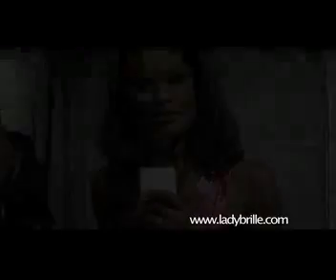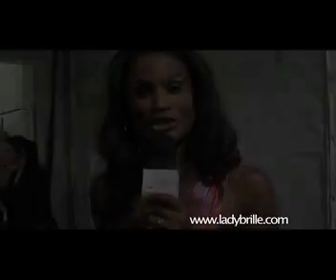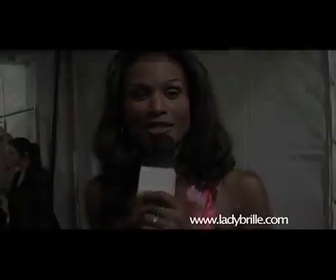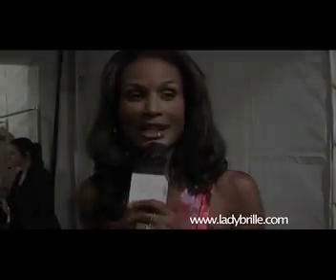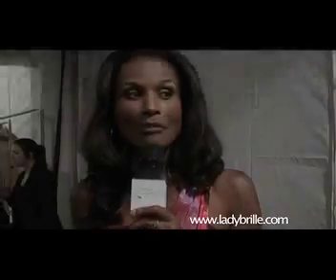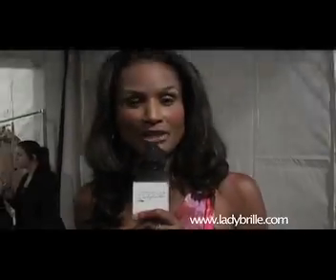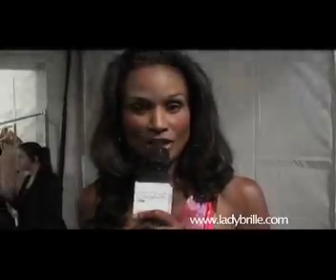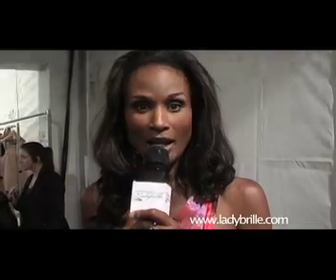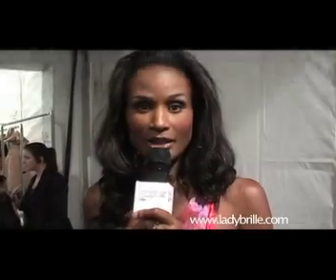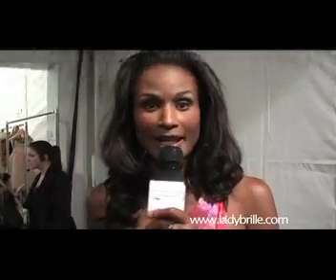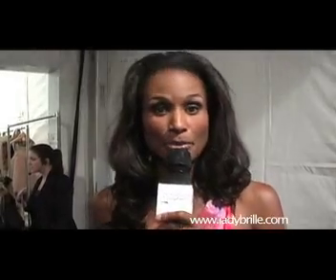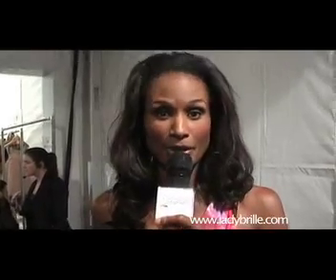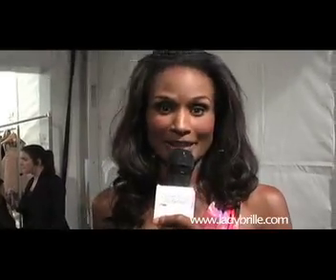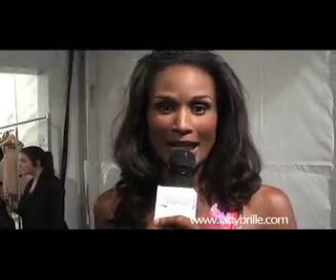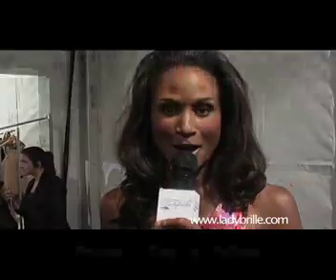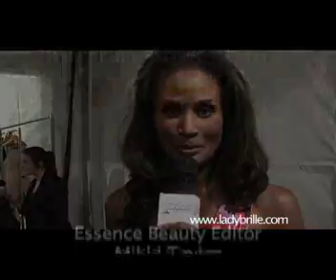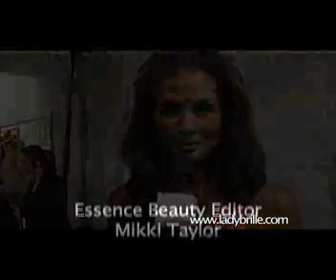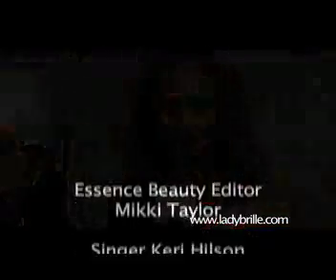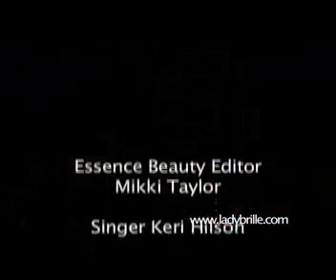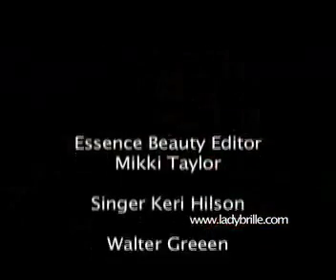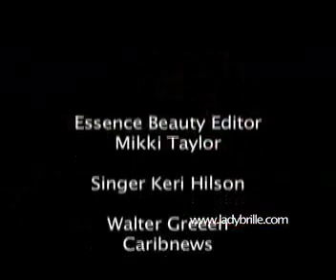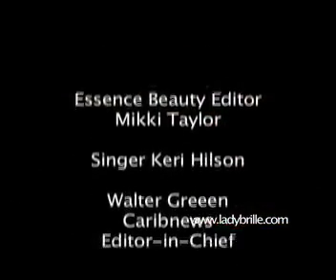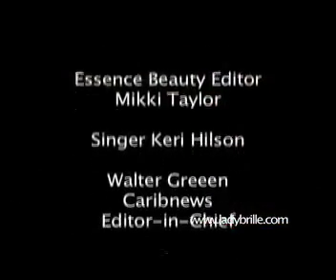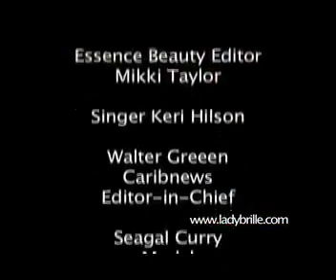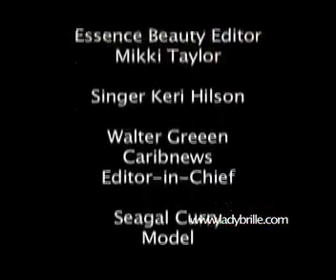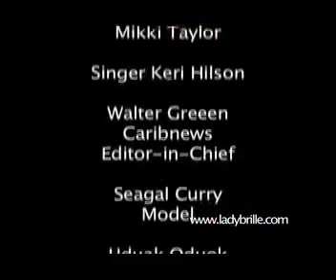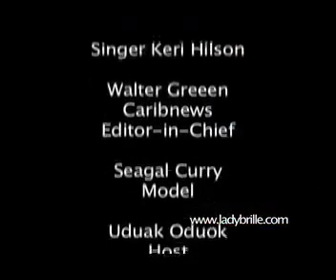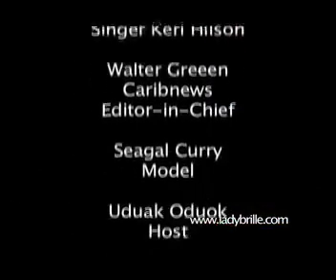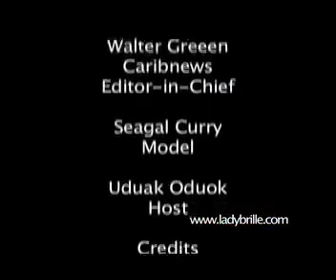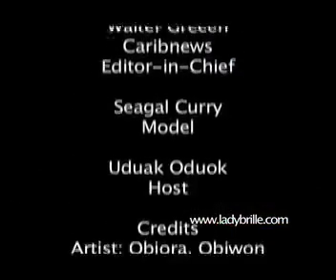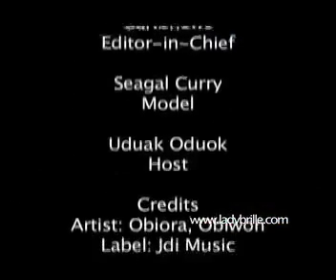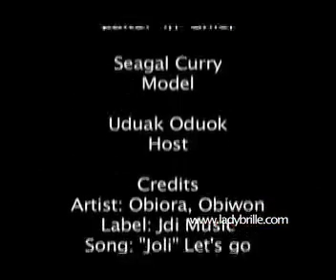Hi, I'm Beverly Johnson and I'm giving a shout out to LadyBrill.com. Alright now, this is Nija Kronk.